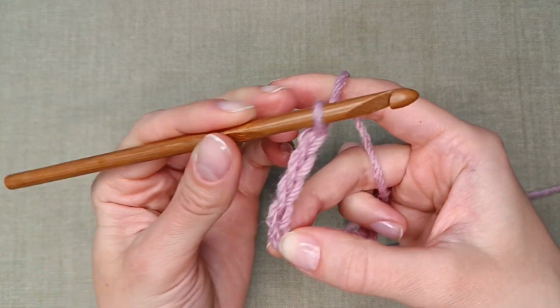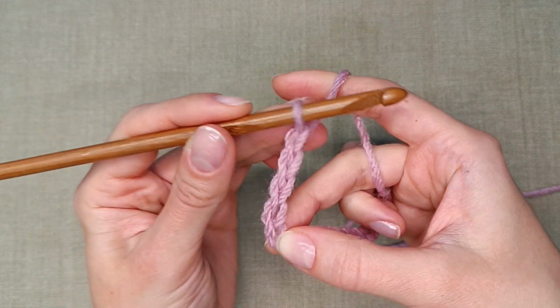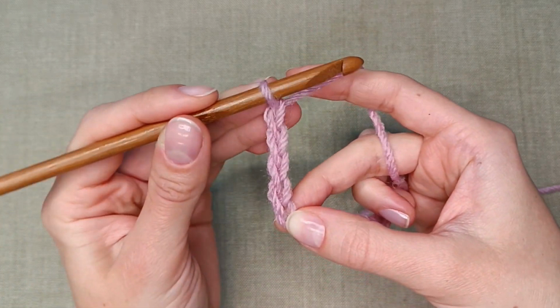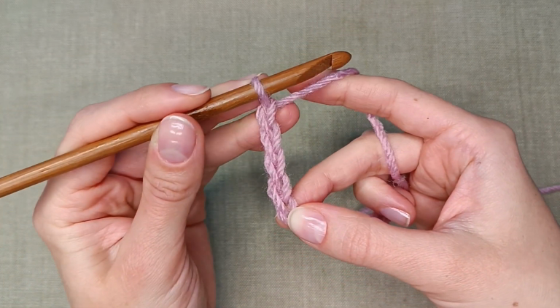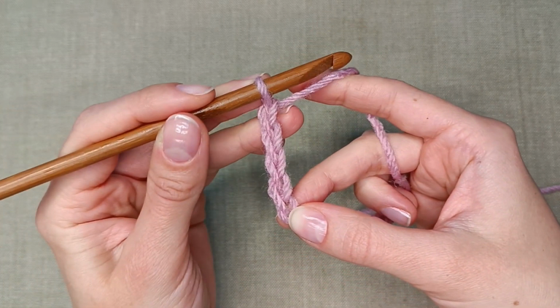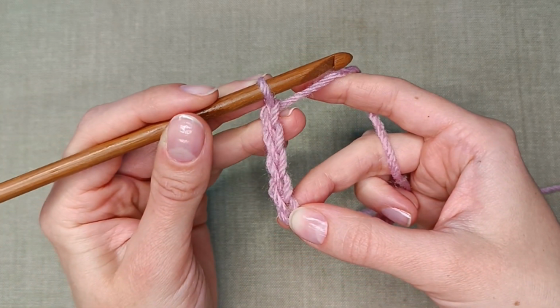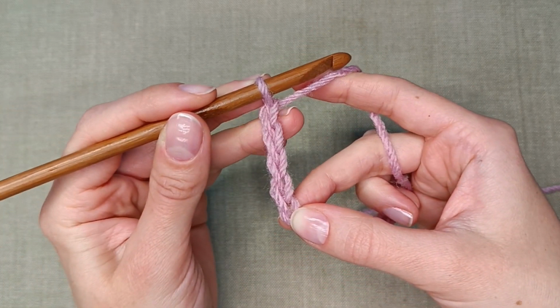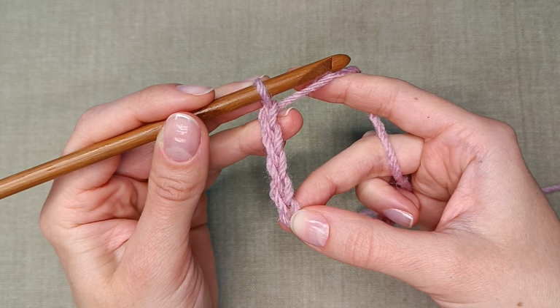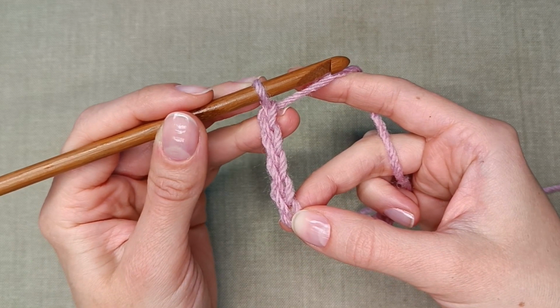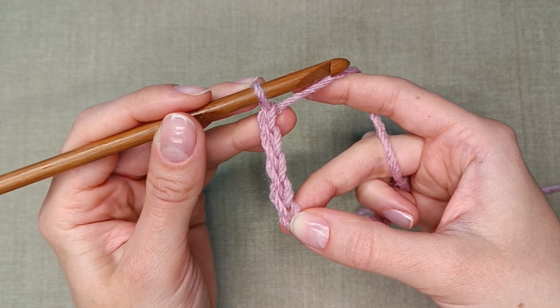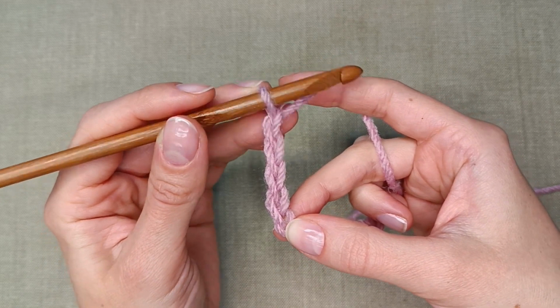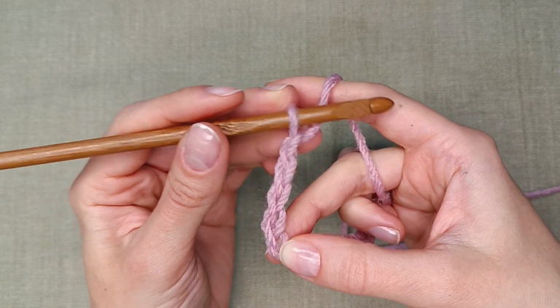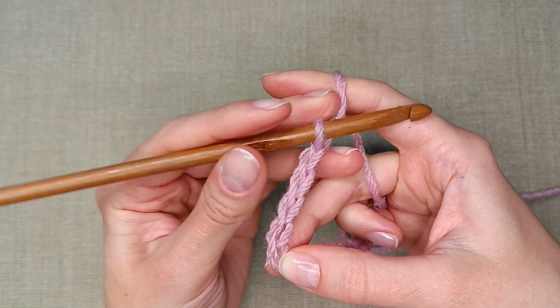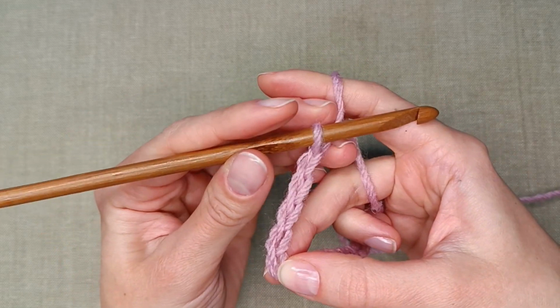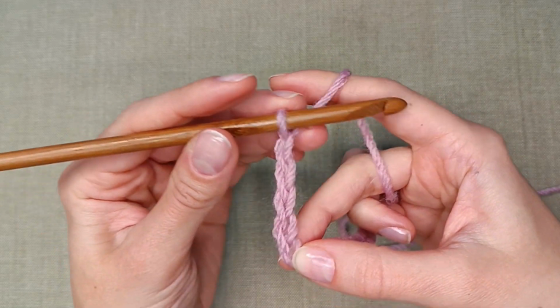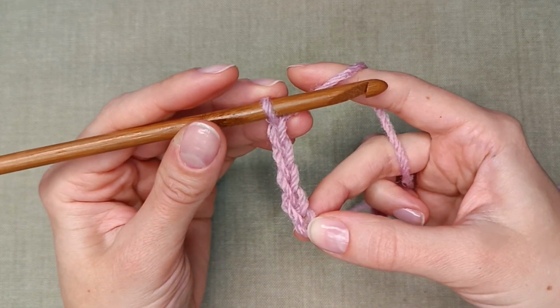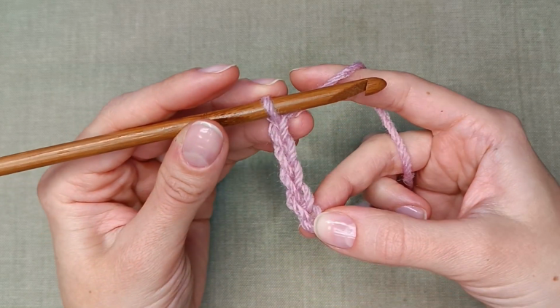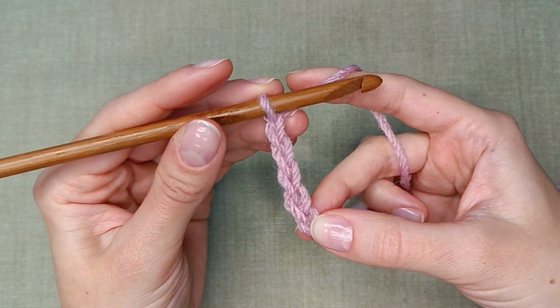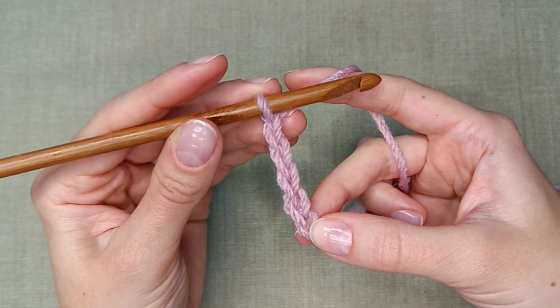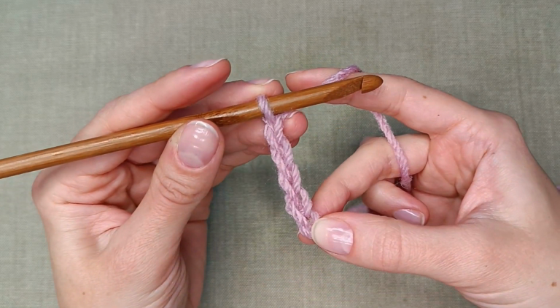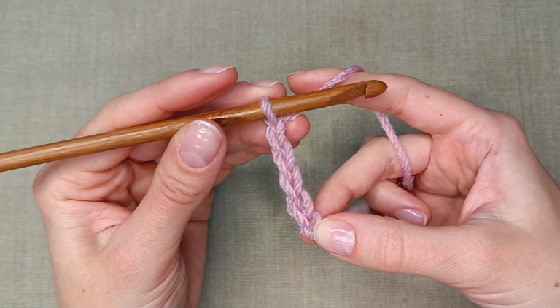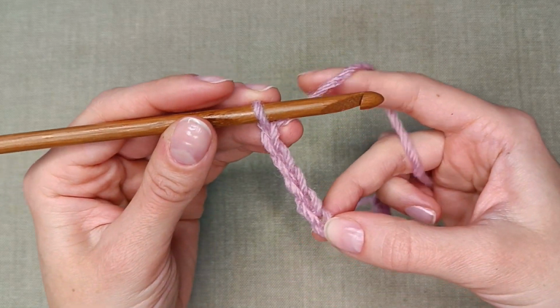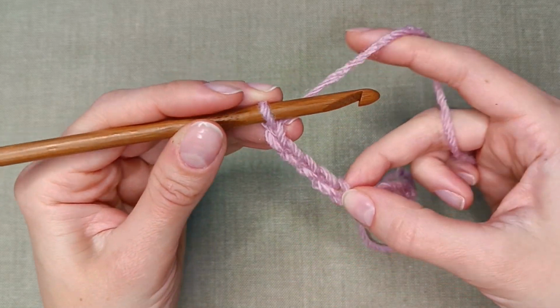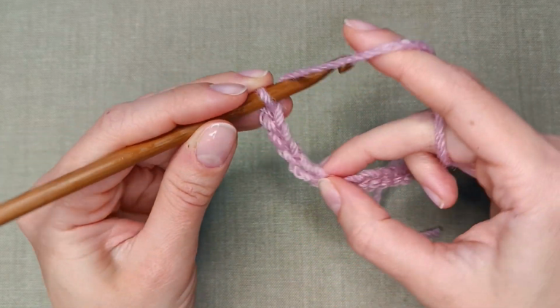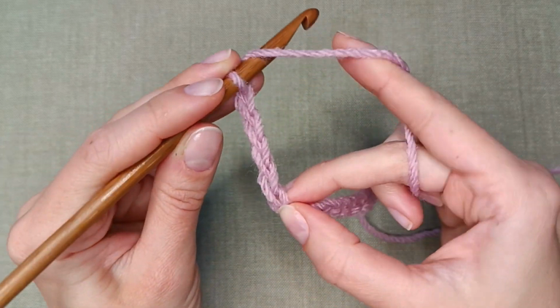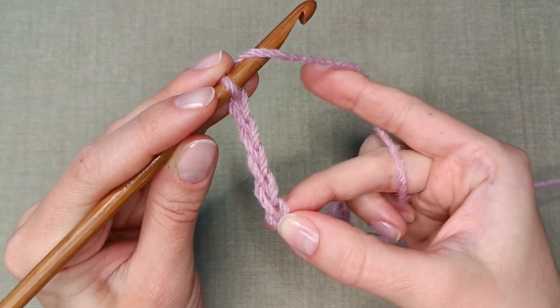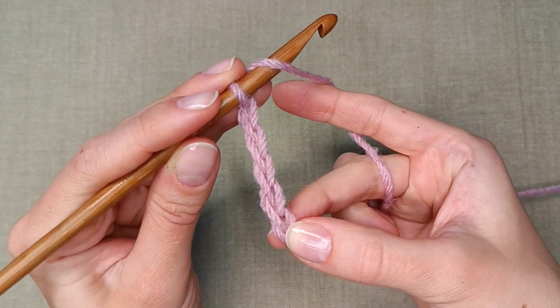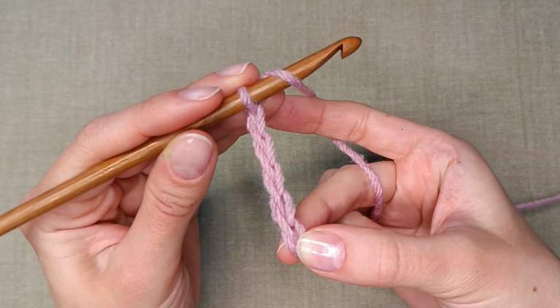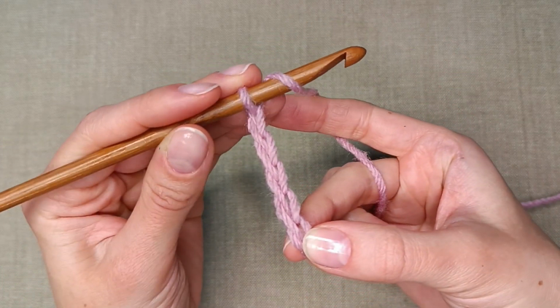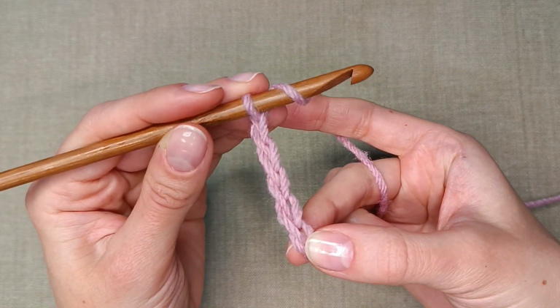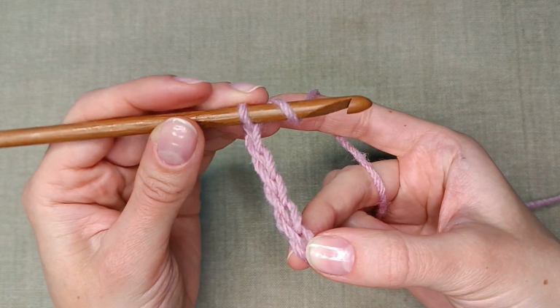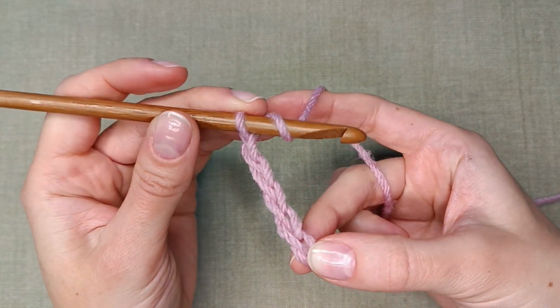Now yarn over 2 times. It means wrapping the yarn from back to front on the hook 2 times.